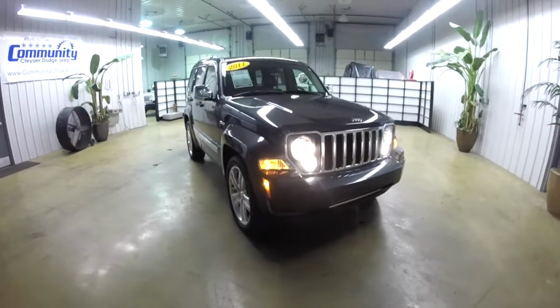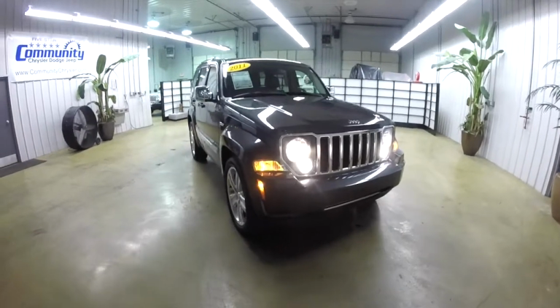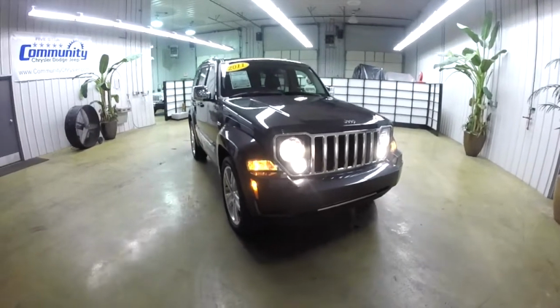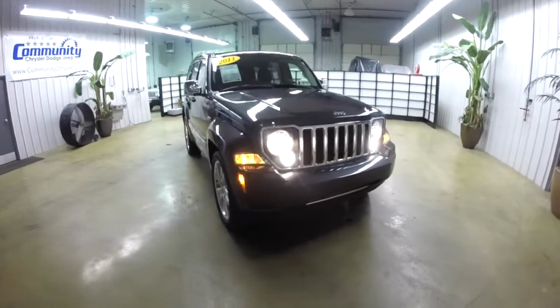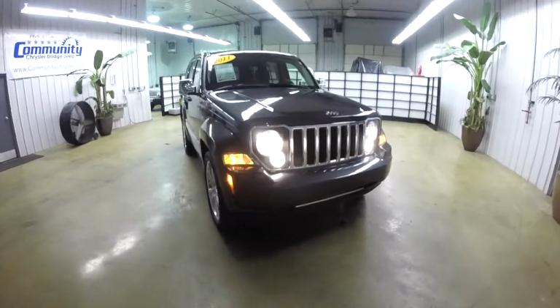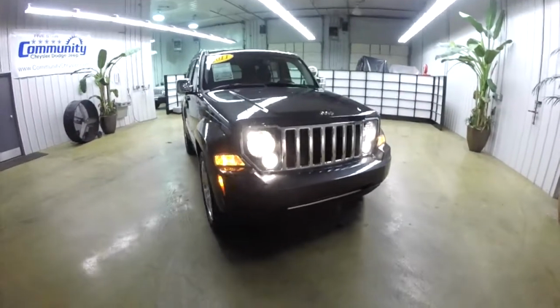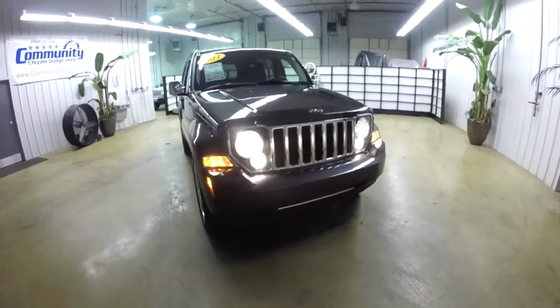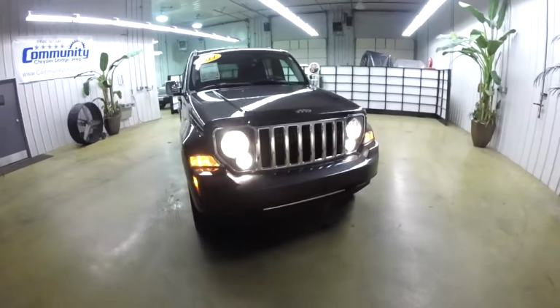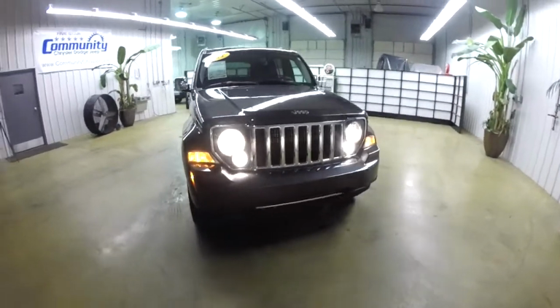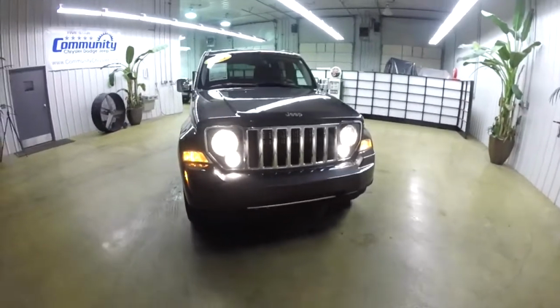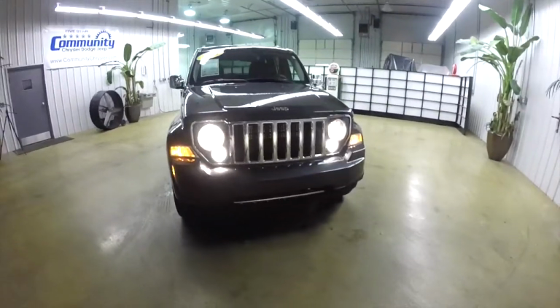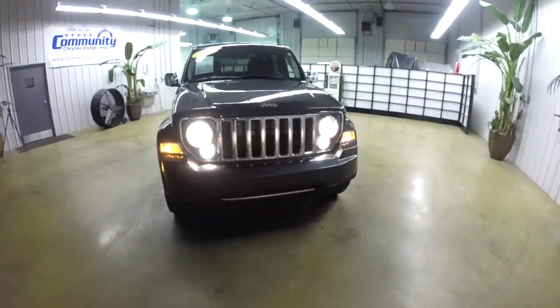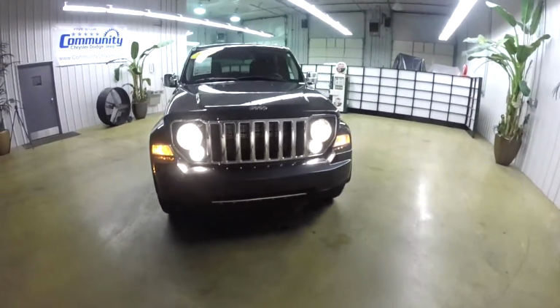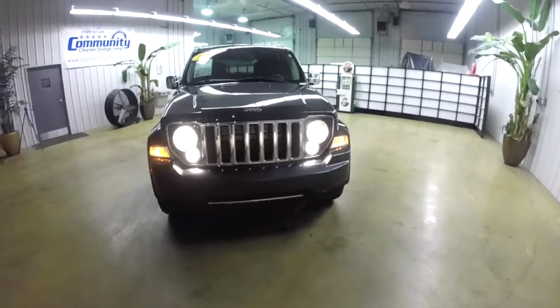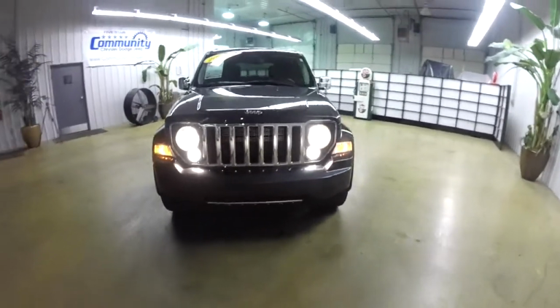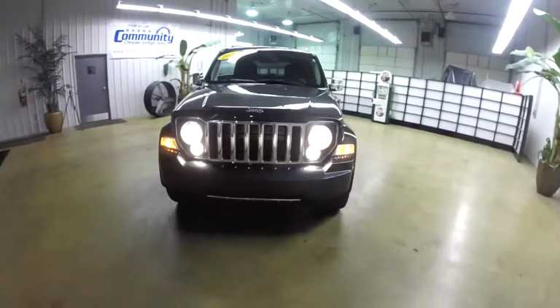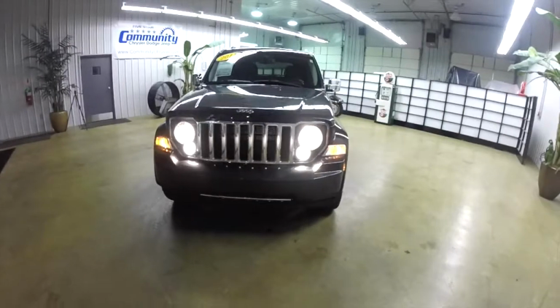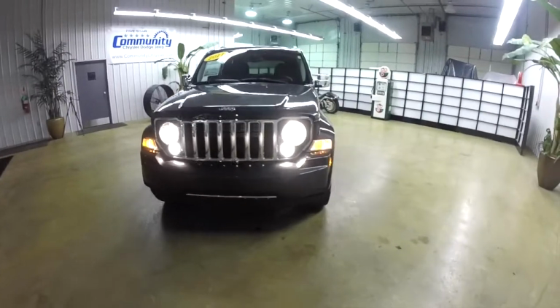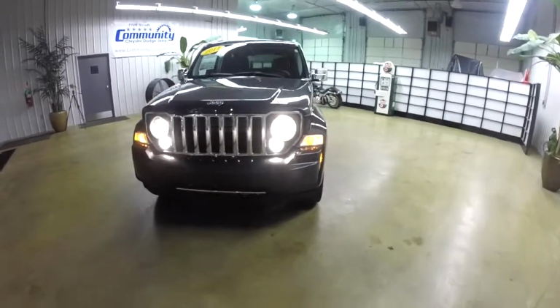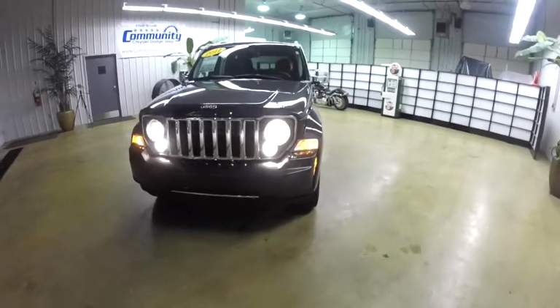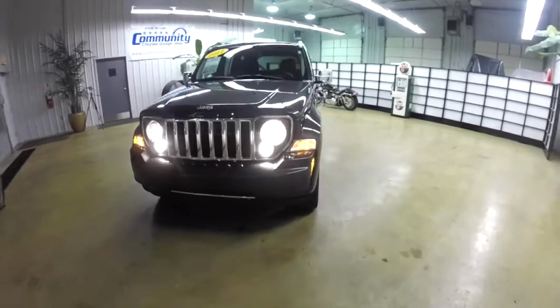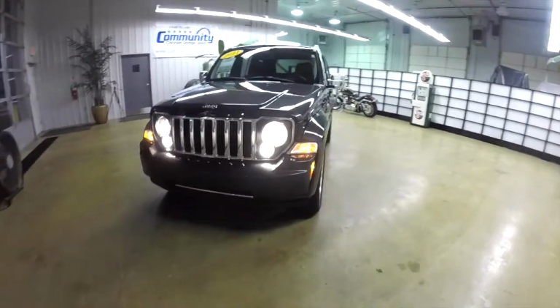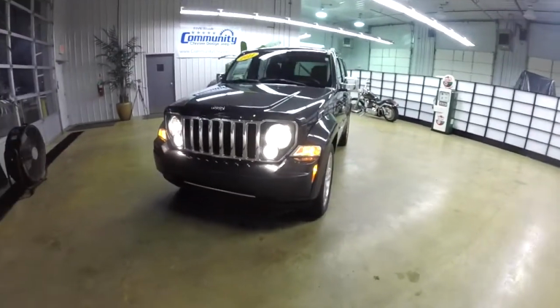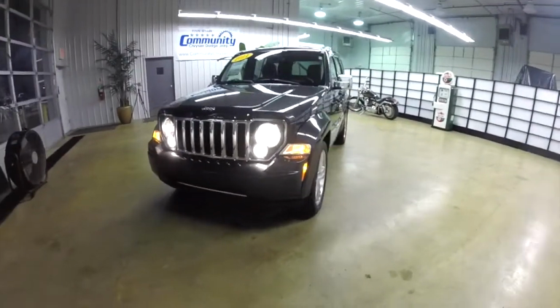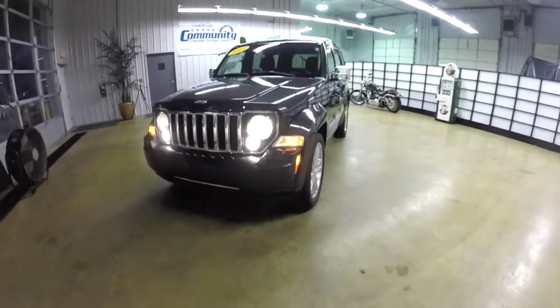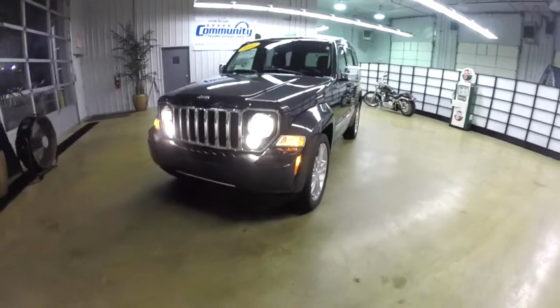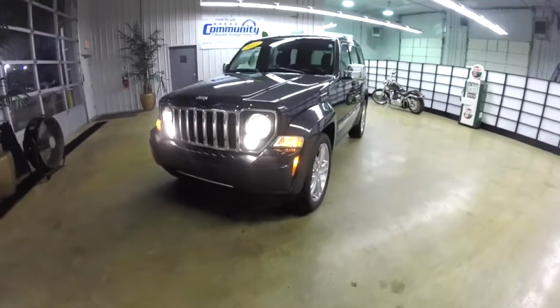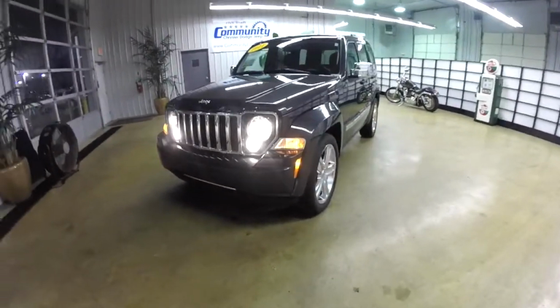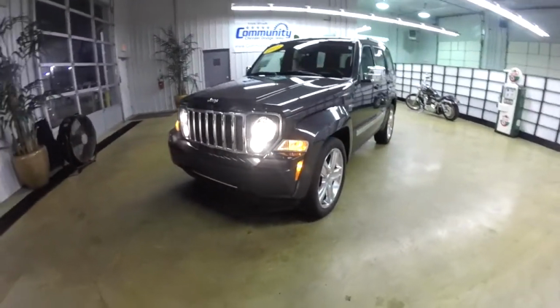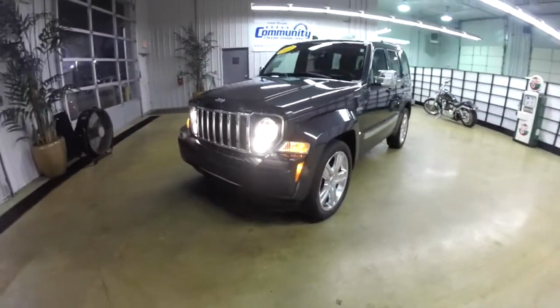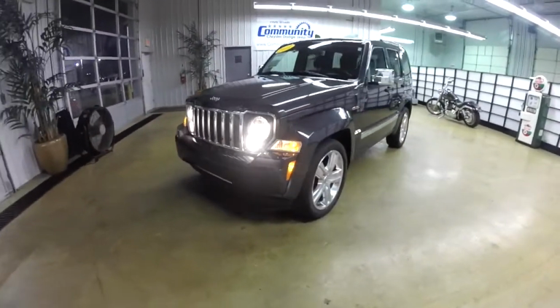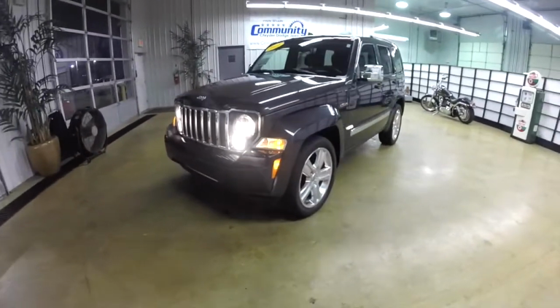Hello everyone. Today we're going to take a quick walk around look at this 2011 Jeep Liberty Limited Jet Edition.